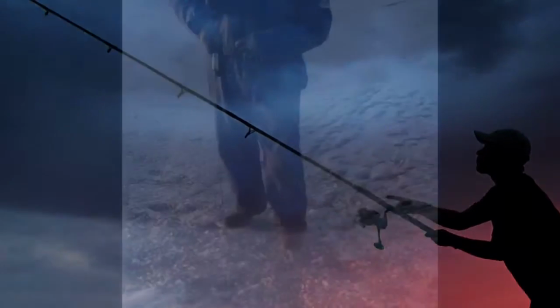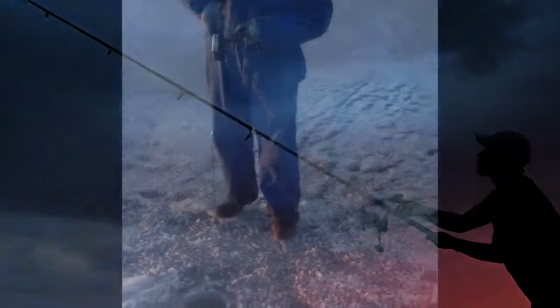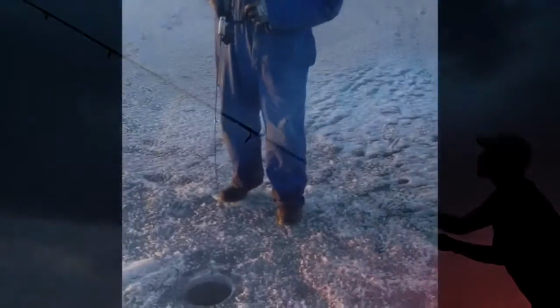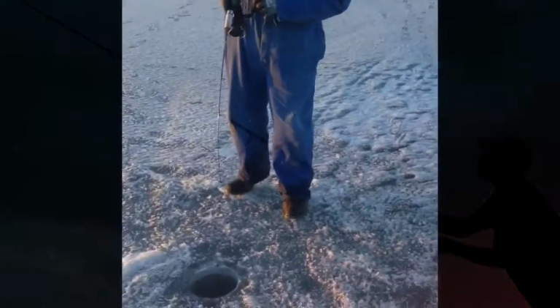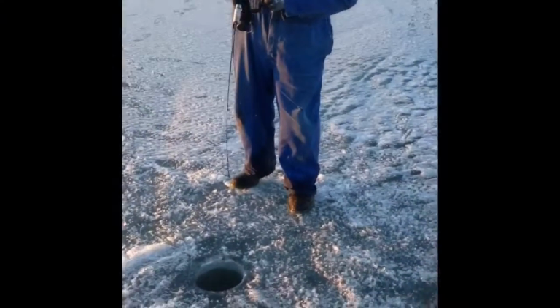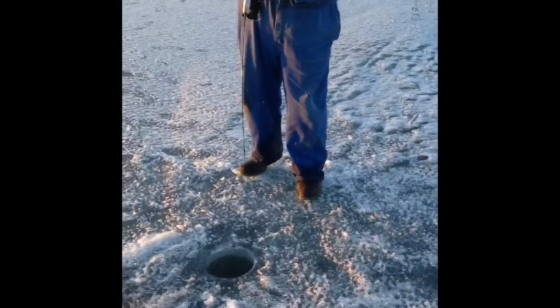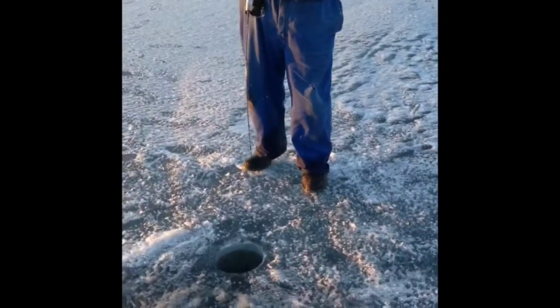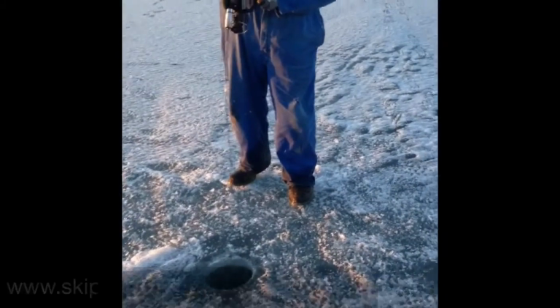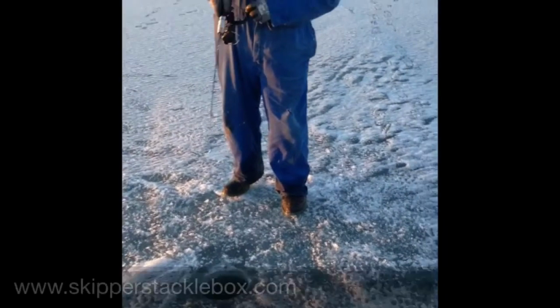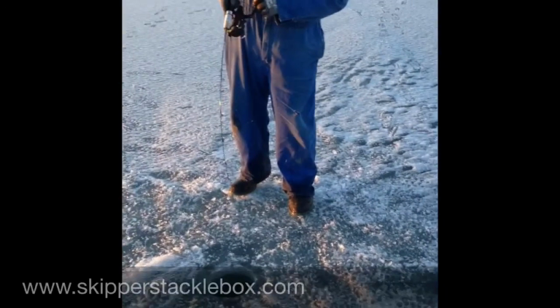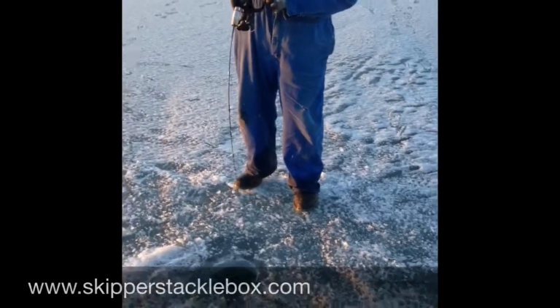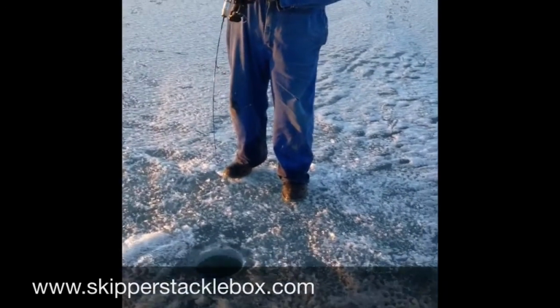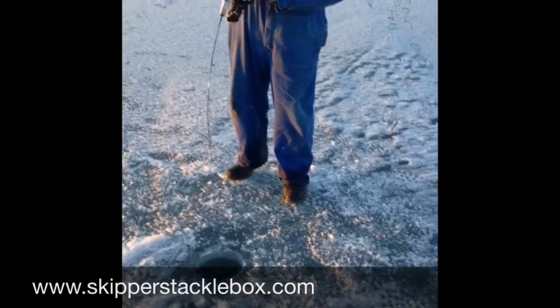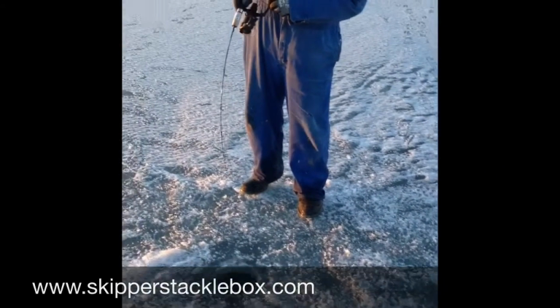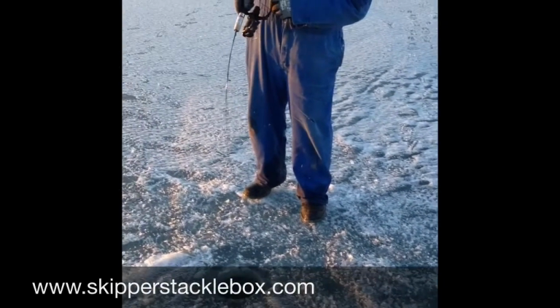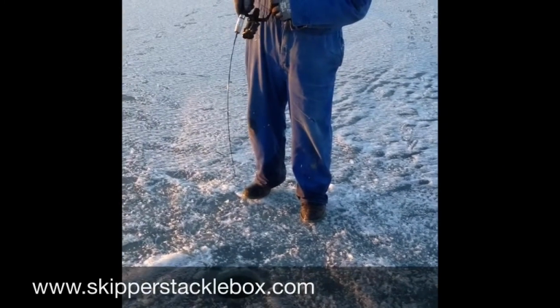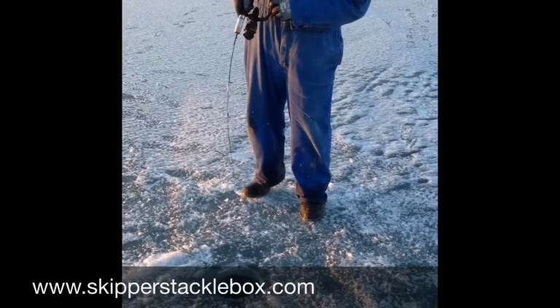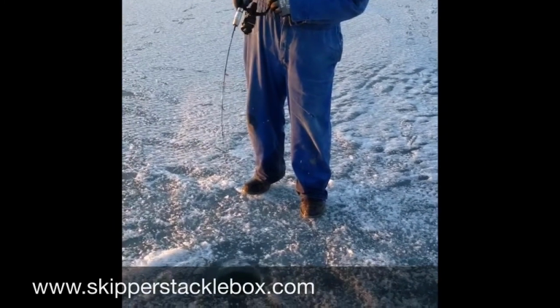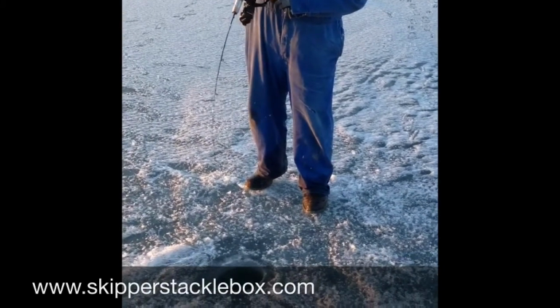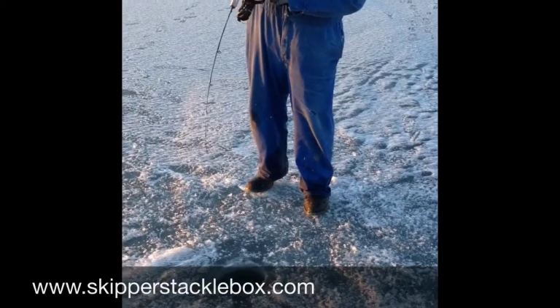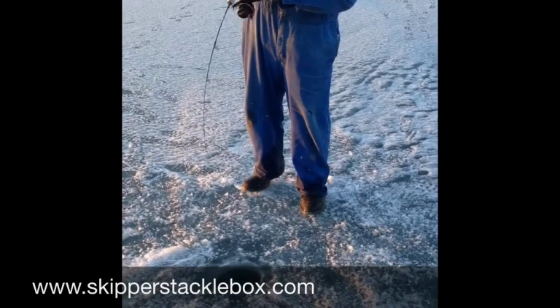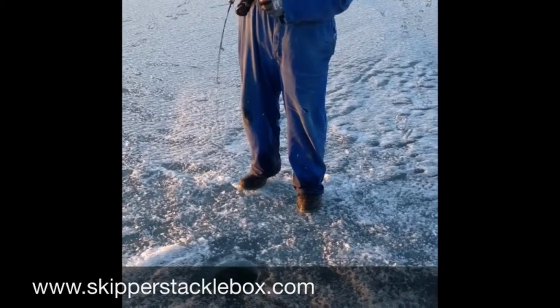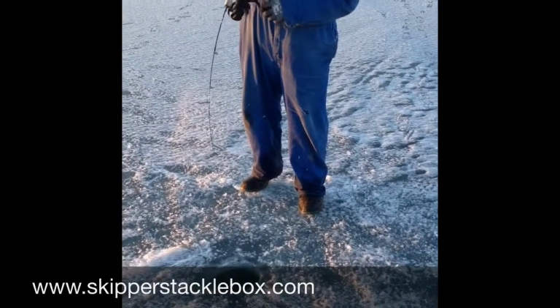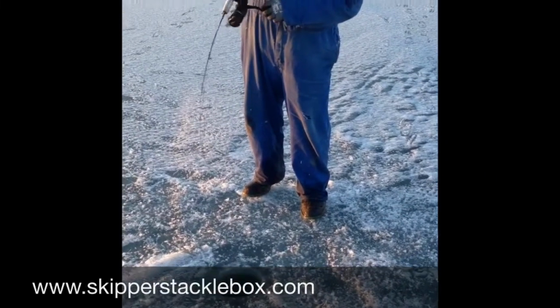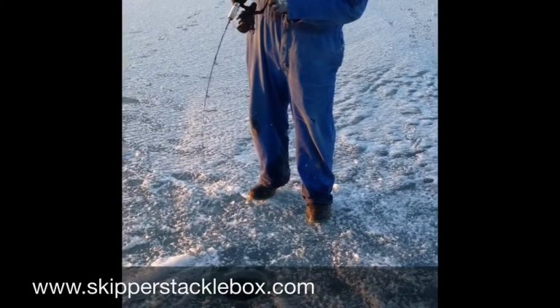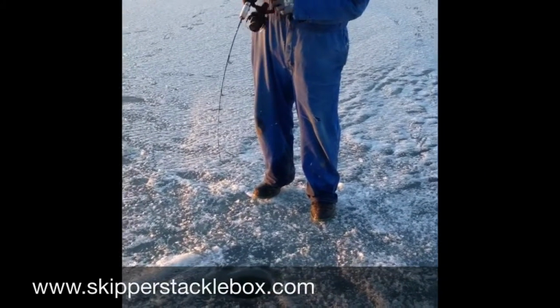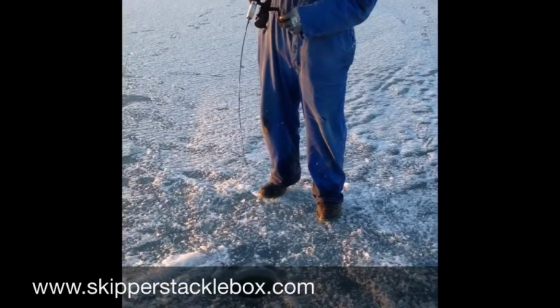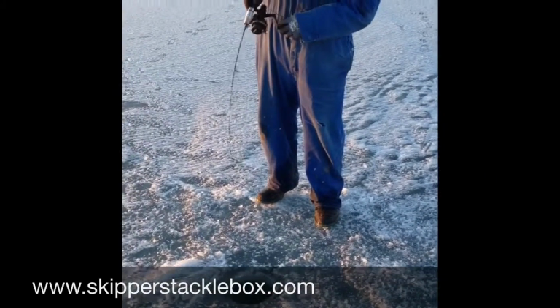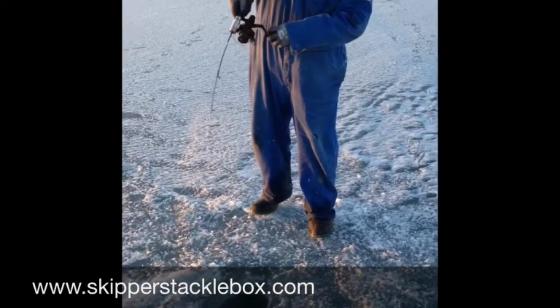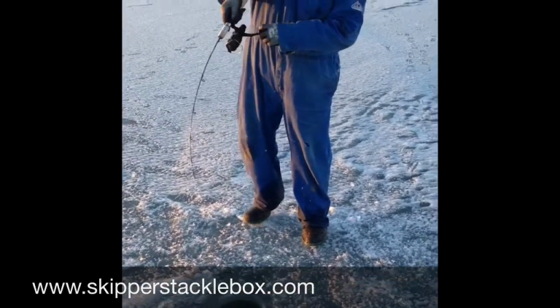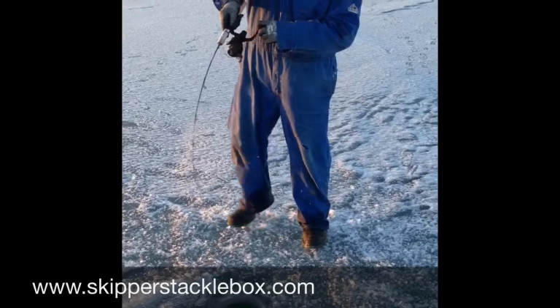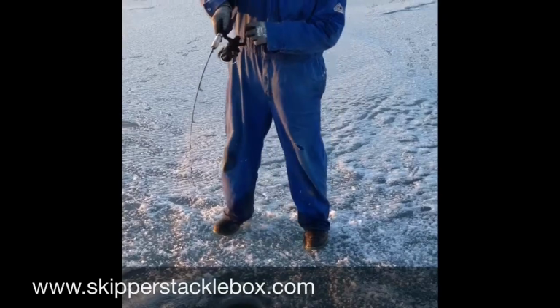Pops got a nice one — Skipper's SC Series Solid Carbon Rod. Come on, get him in Pops.